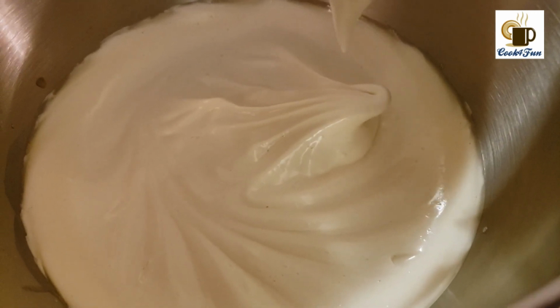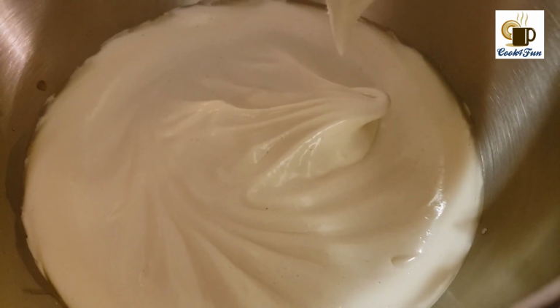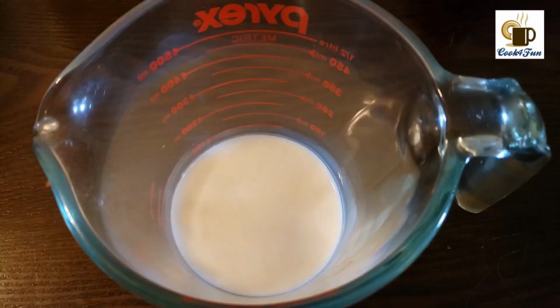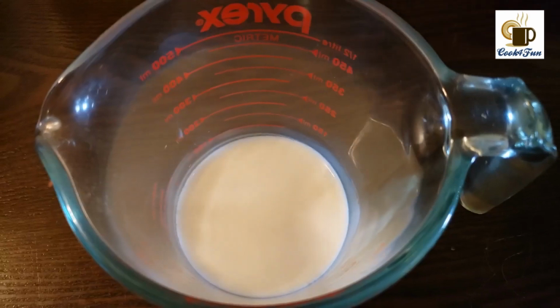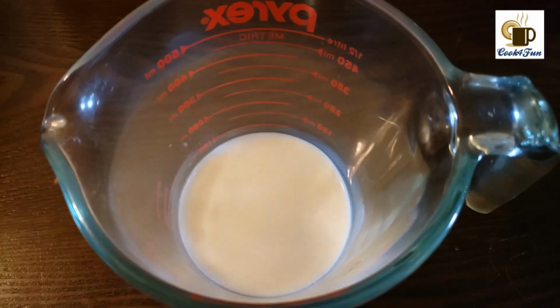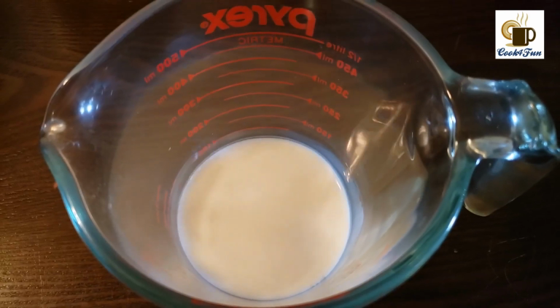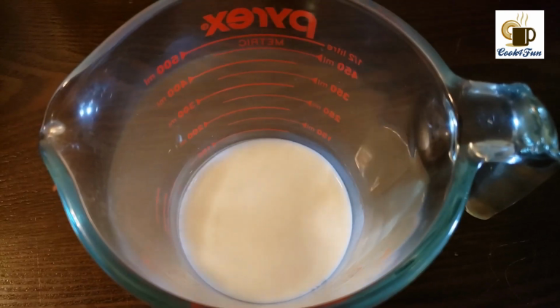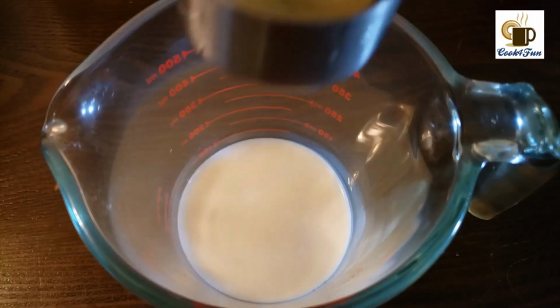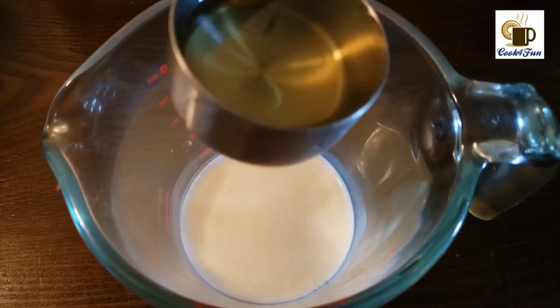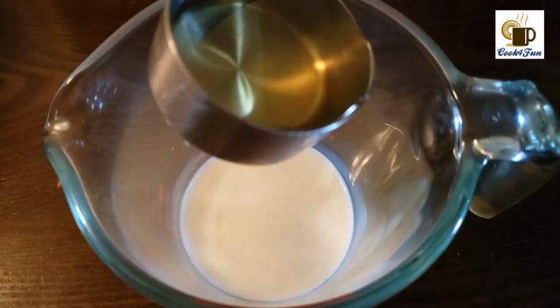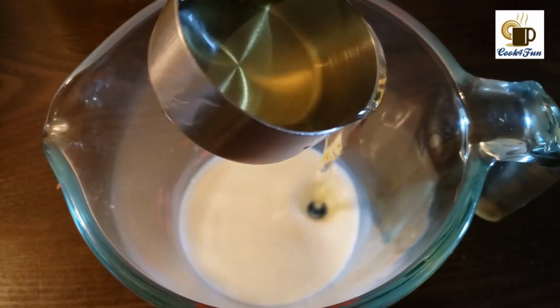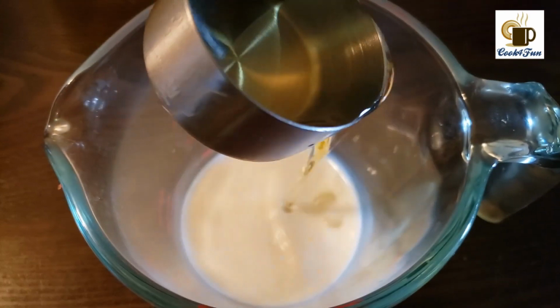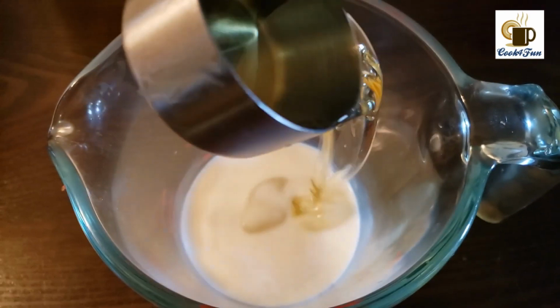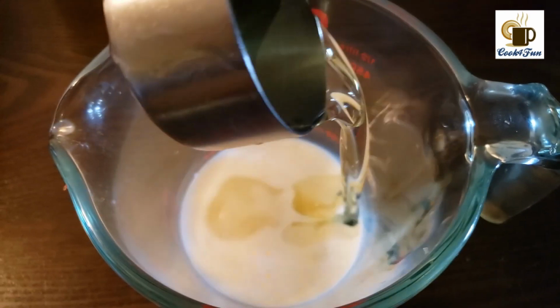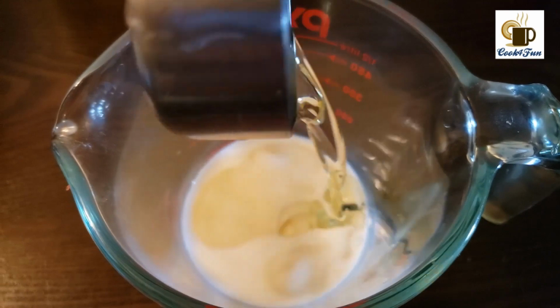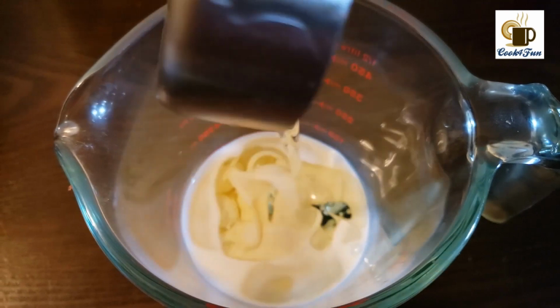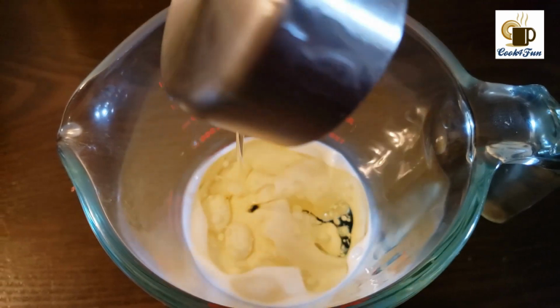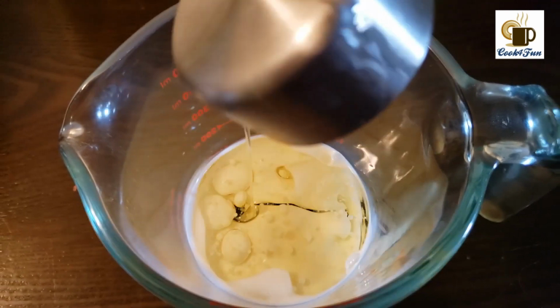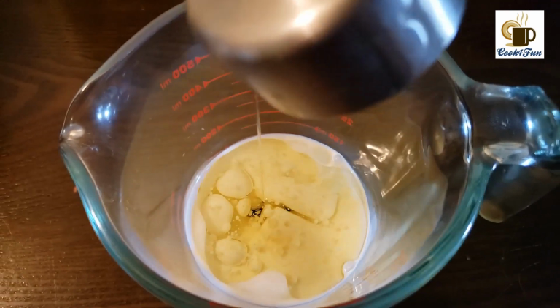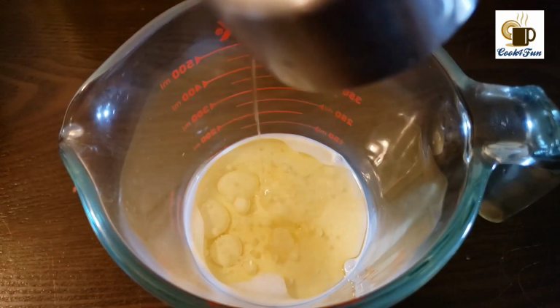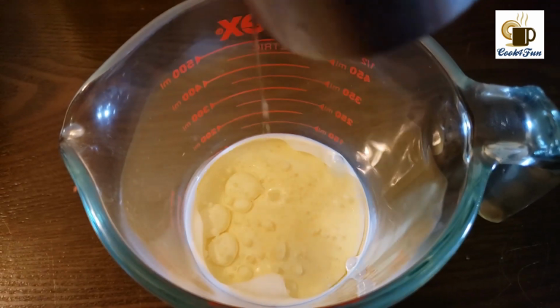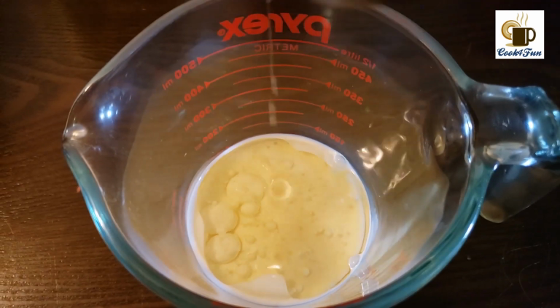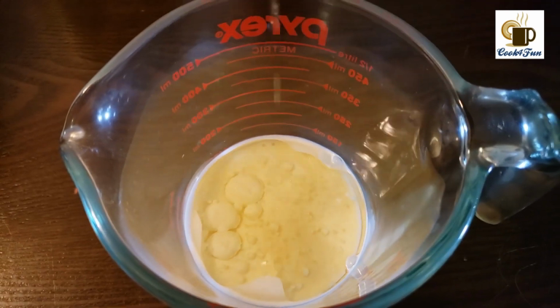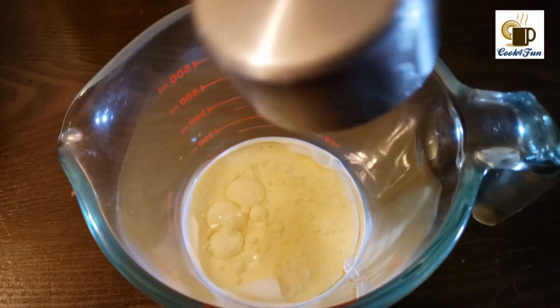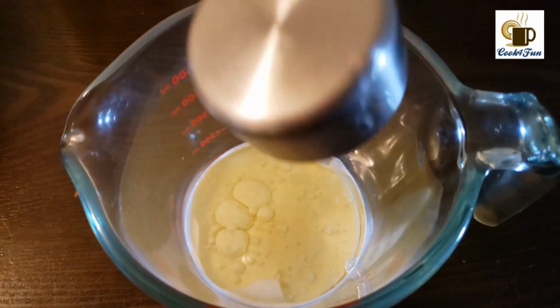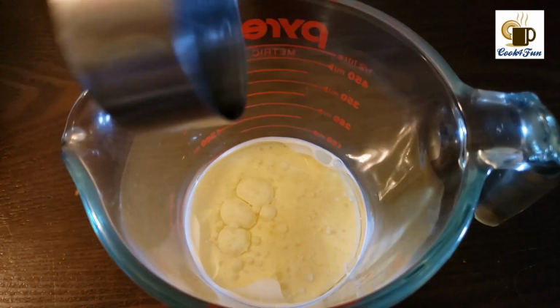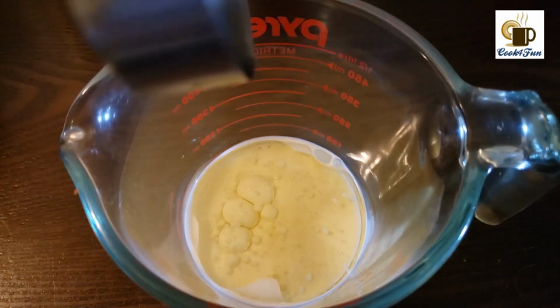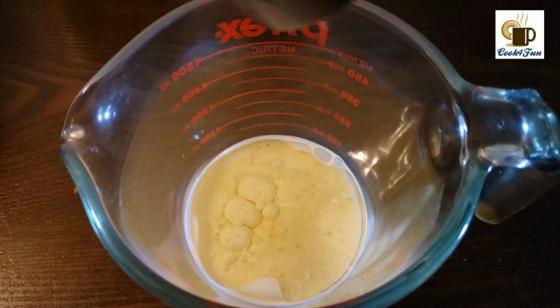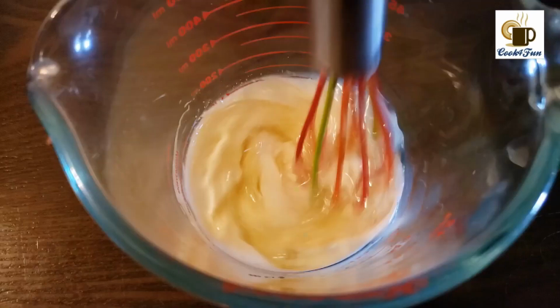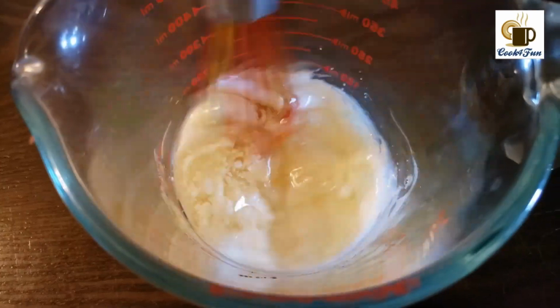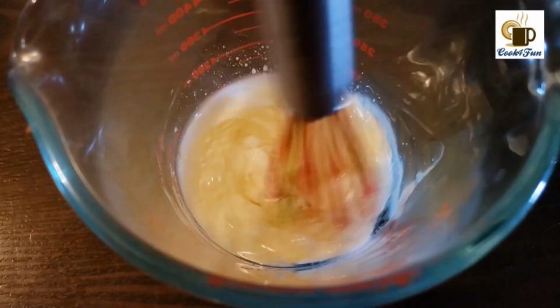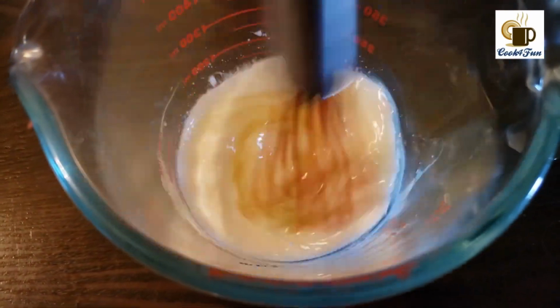Next, into room temperature milk add oil and mix it very well.